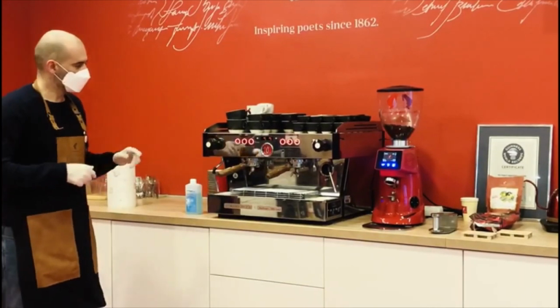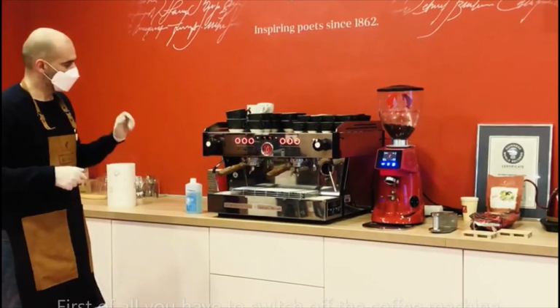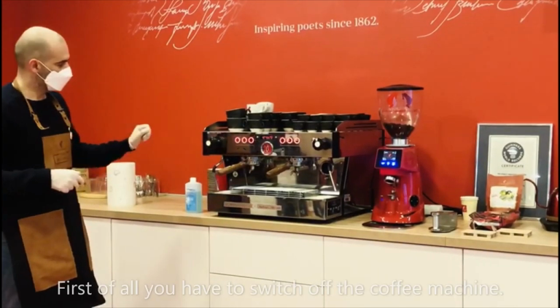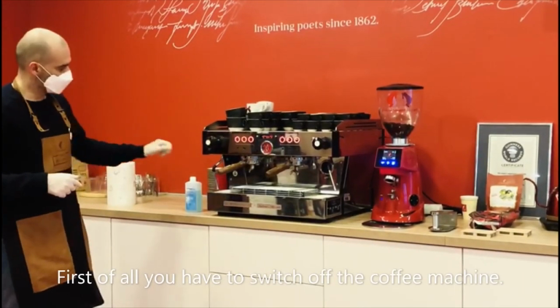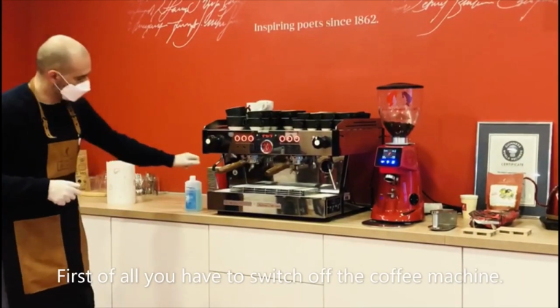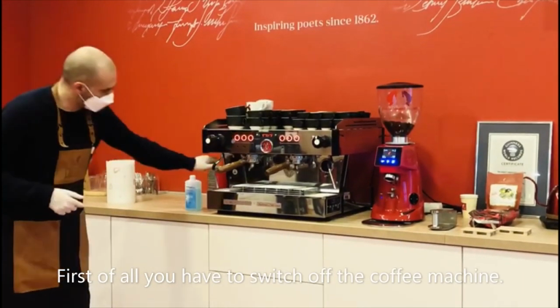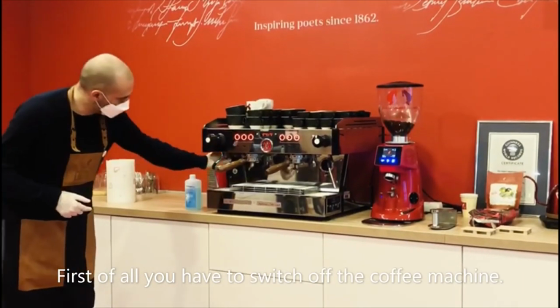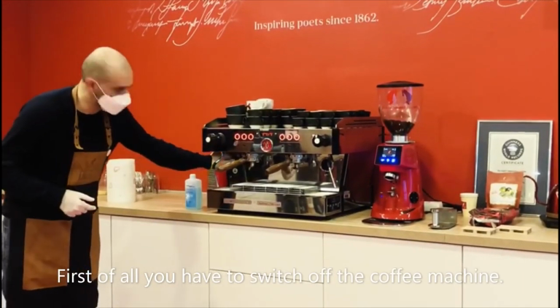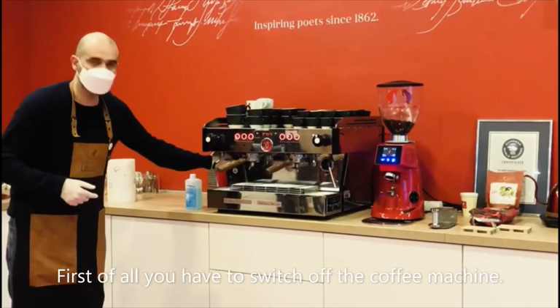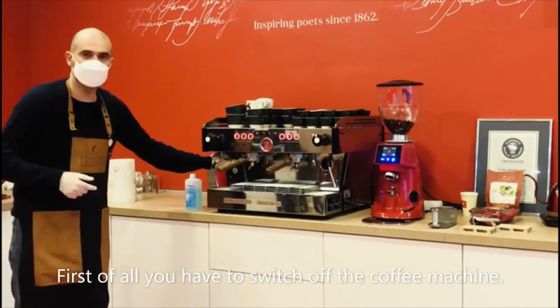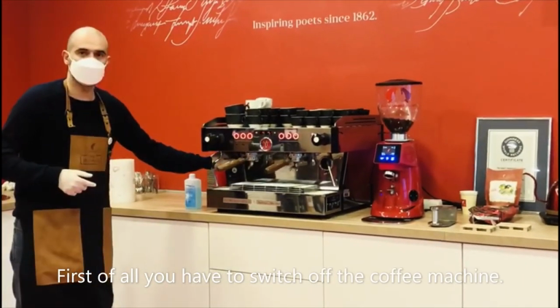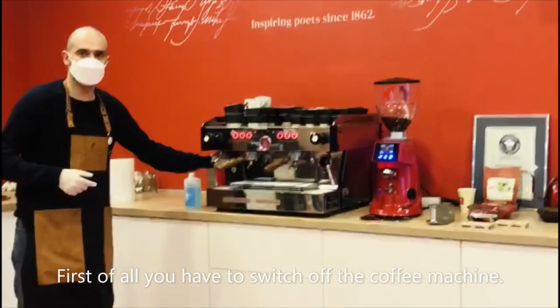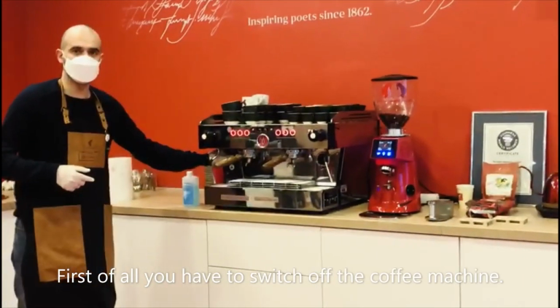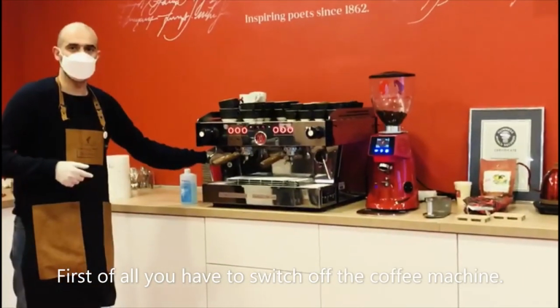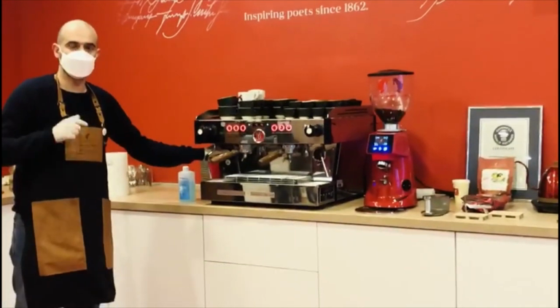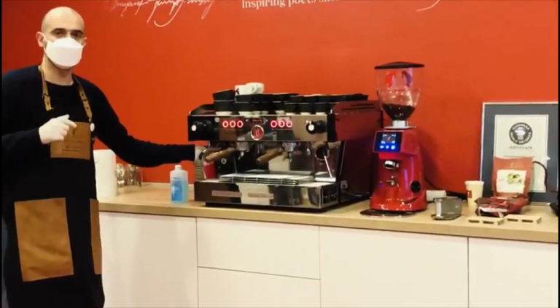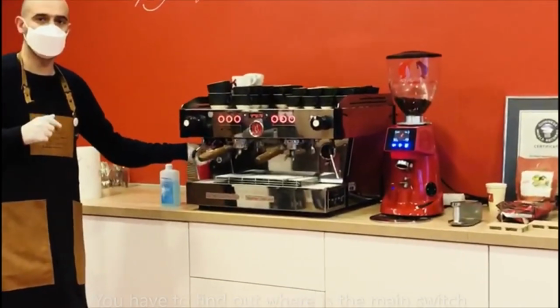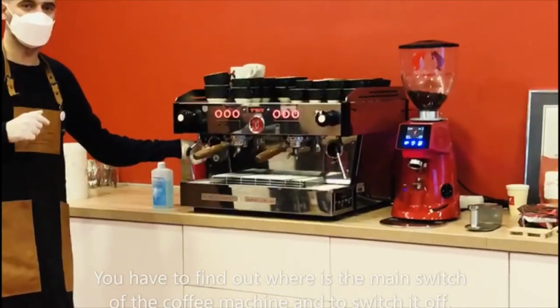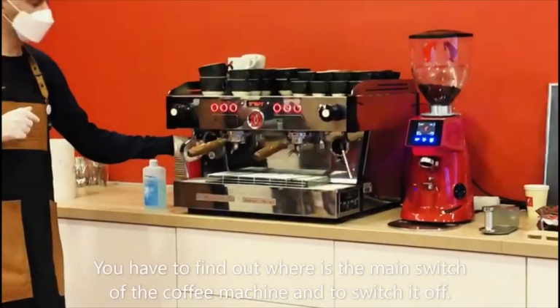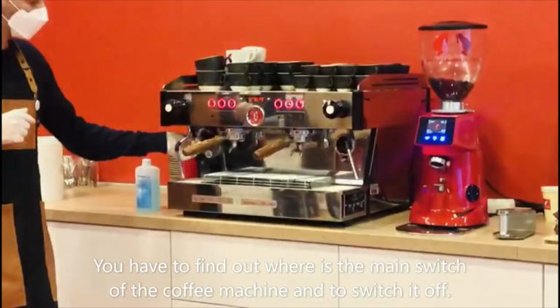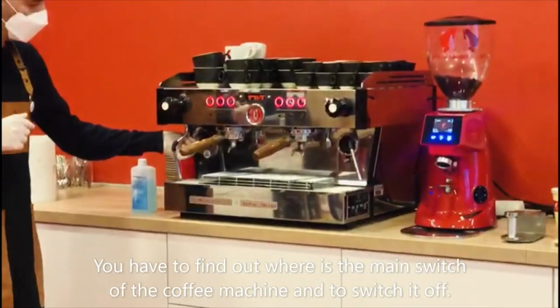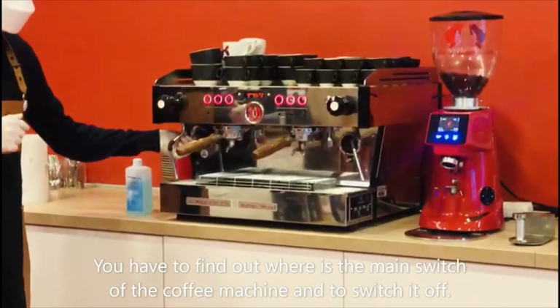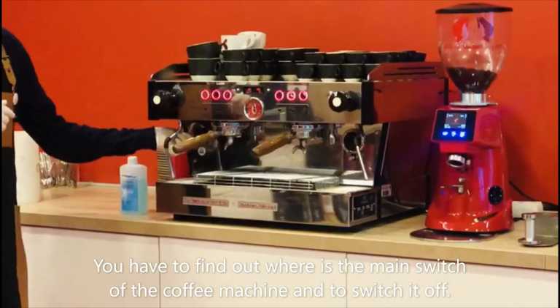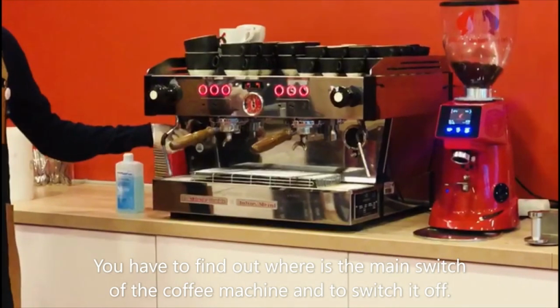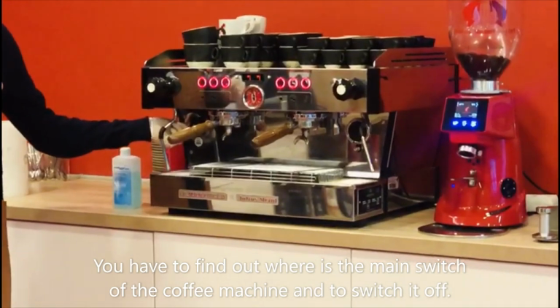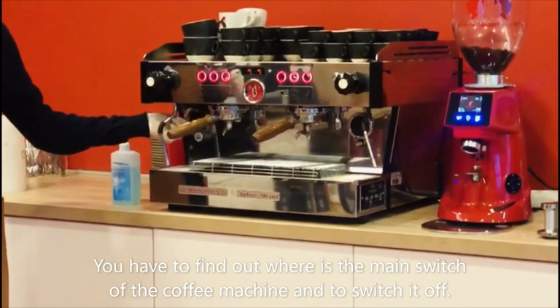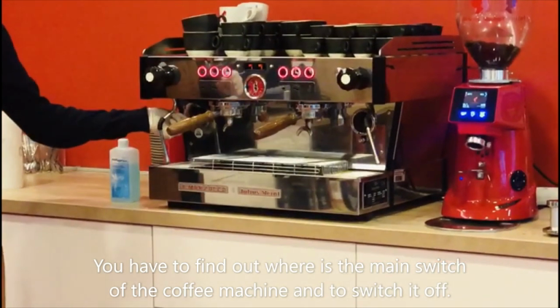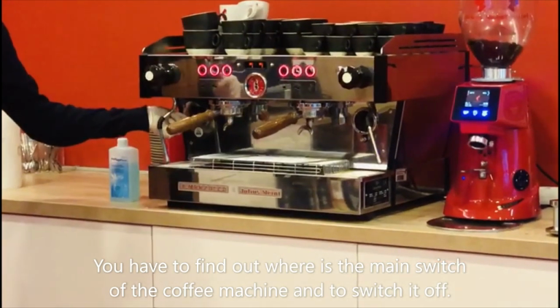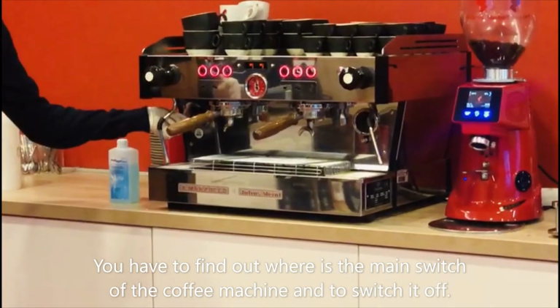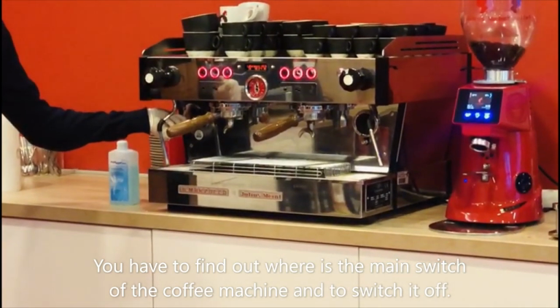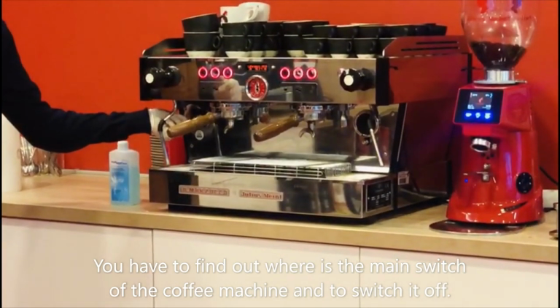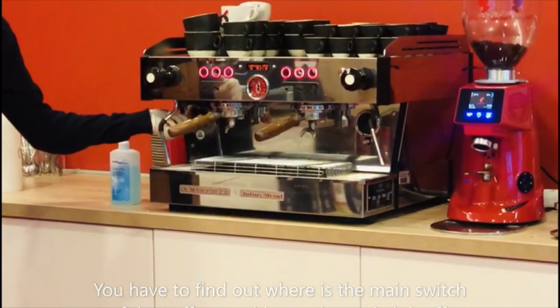So, first of all, you have to switch off the coffee machine. You have to find out where the main switch of the coffee machine is and switch it off.